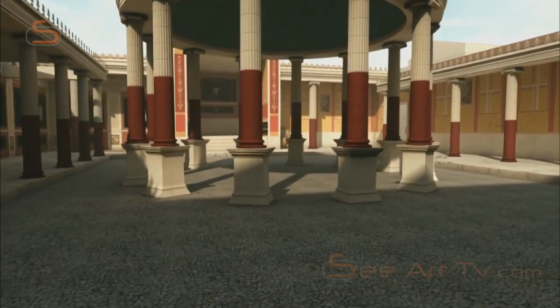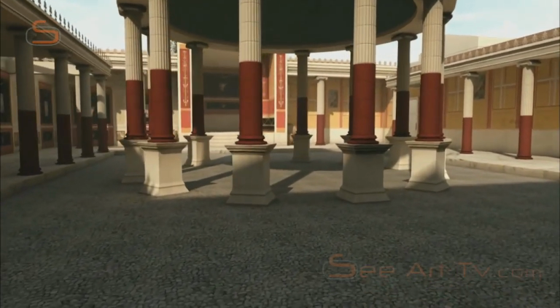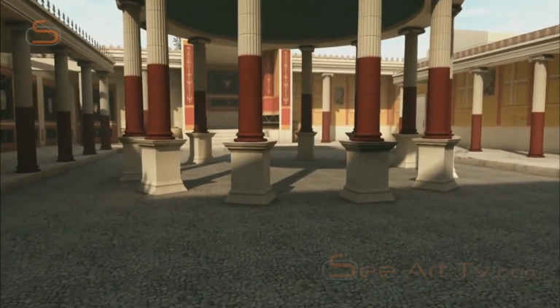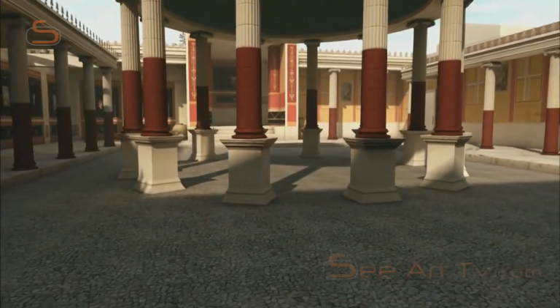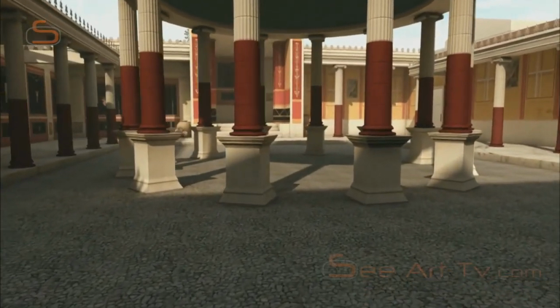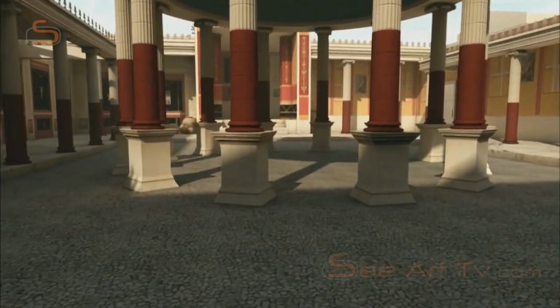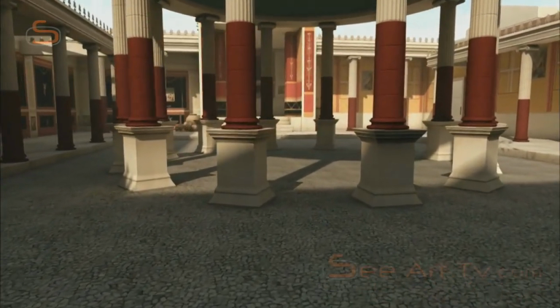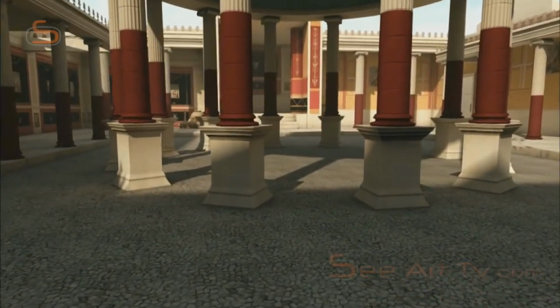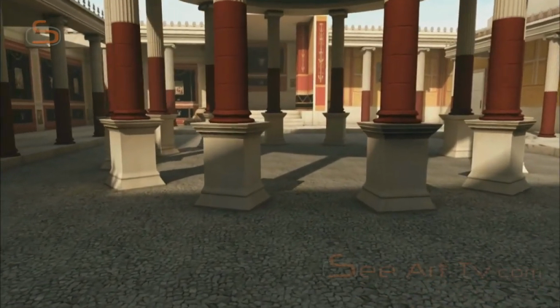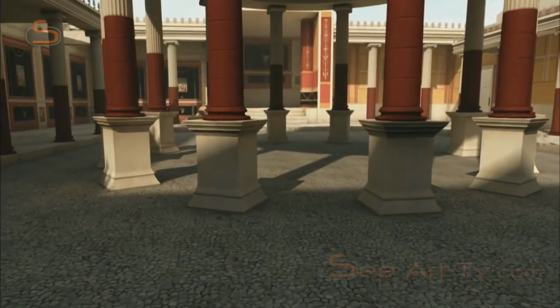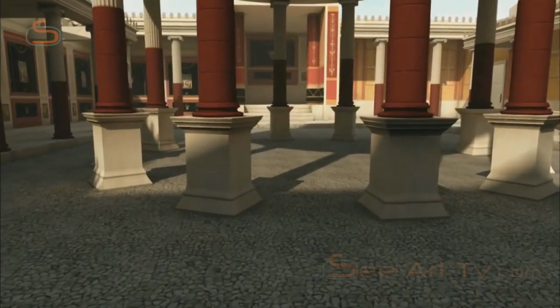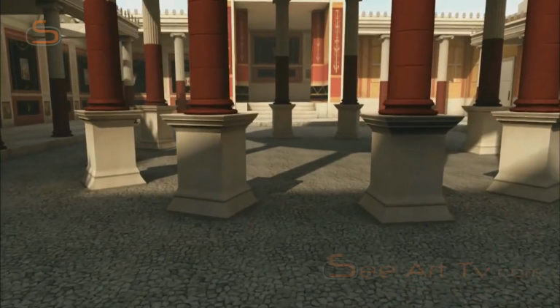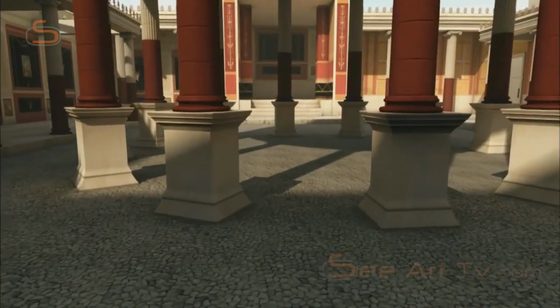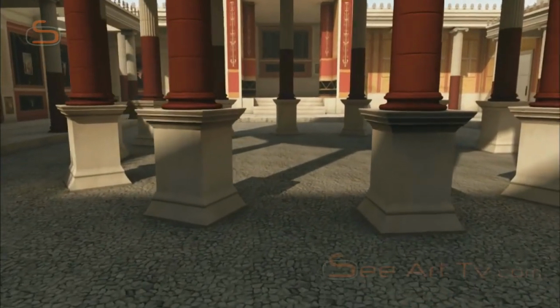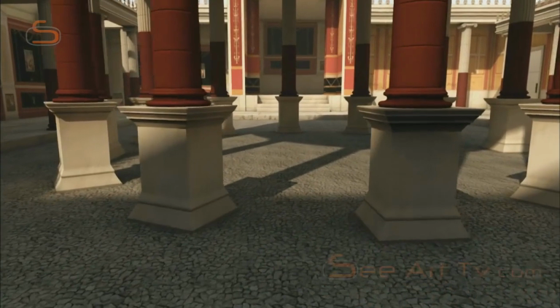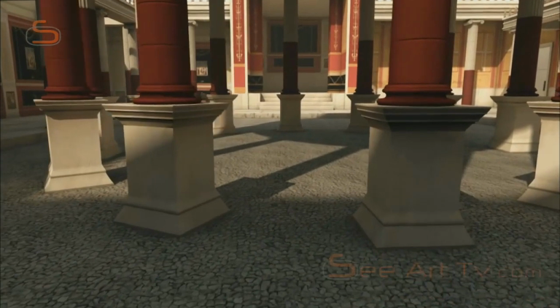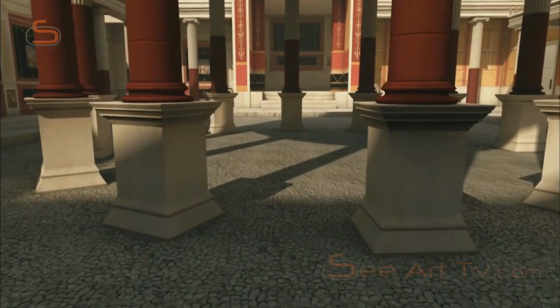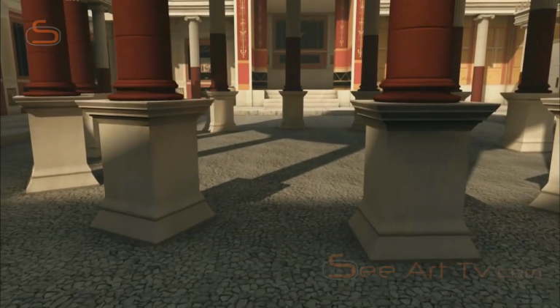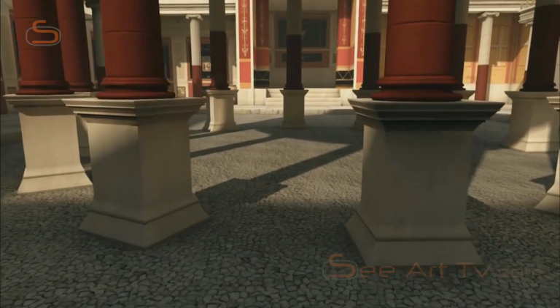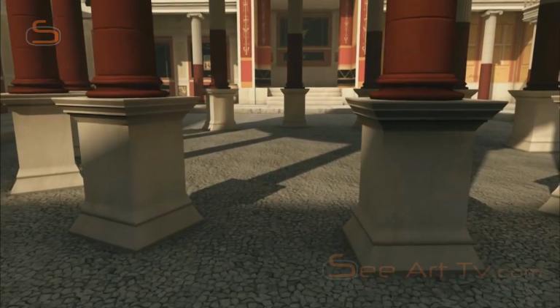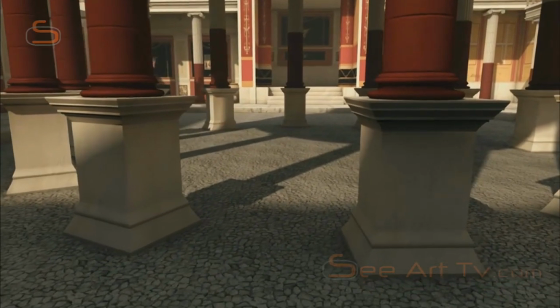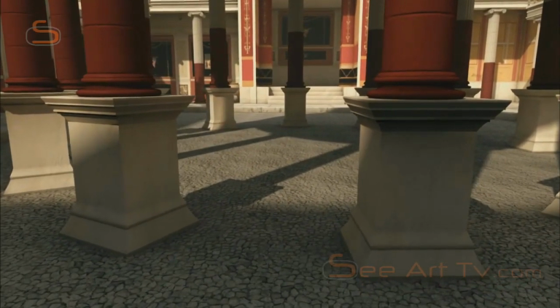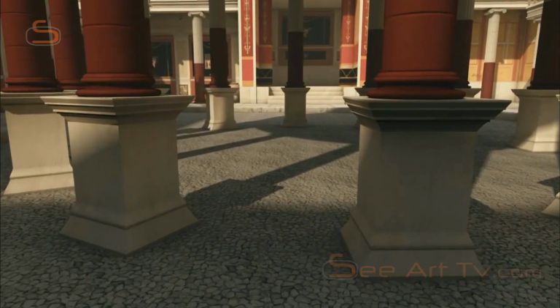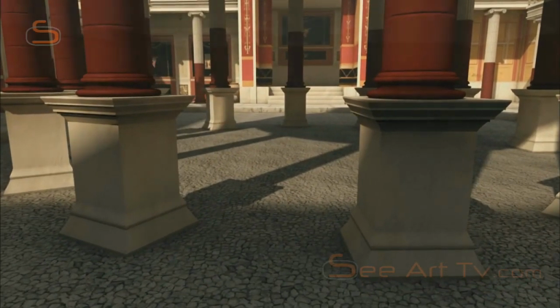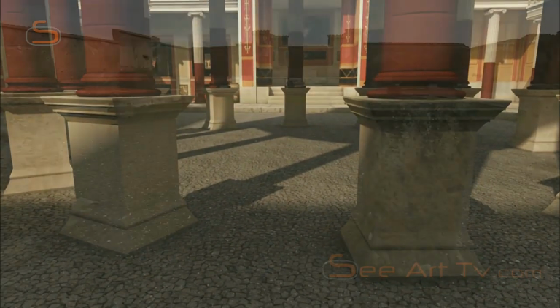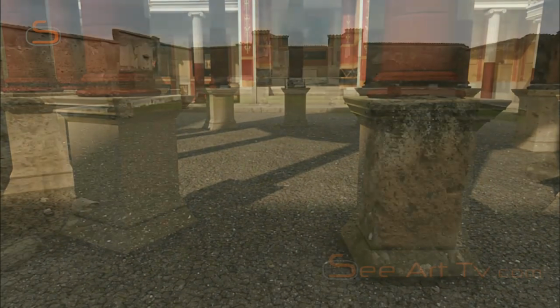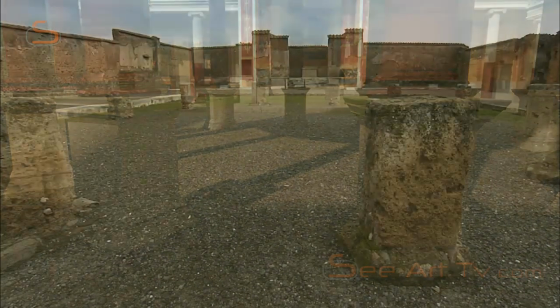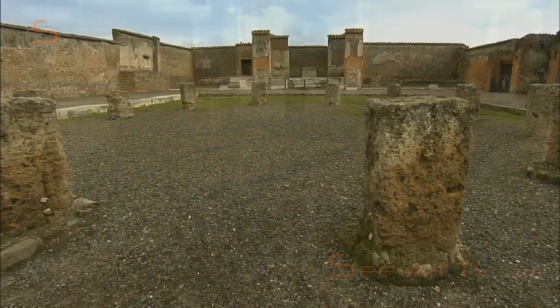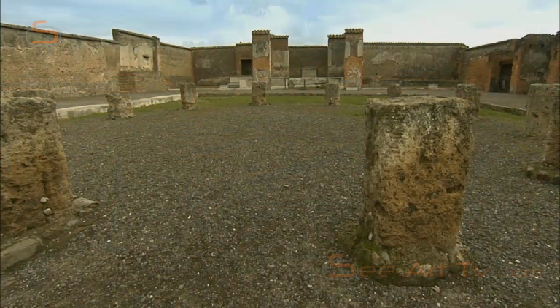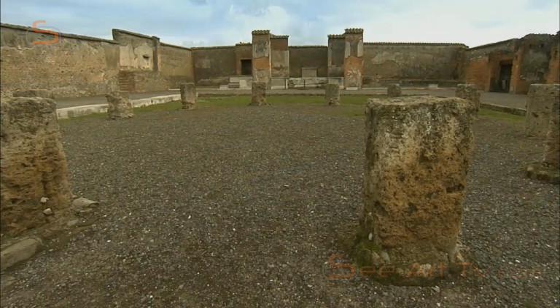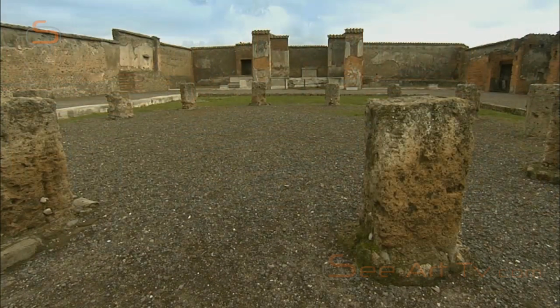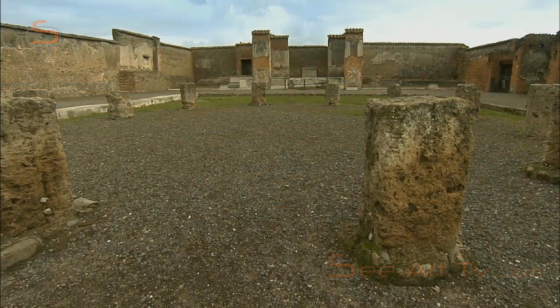This largest market in the city mainly dealt in meat and fish, as shown by the many bones found in excavations.